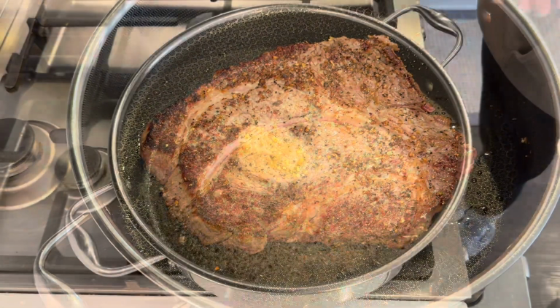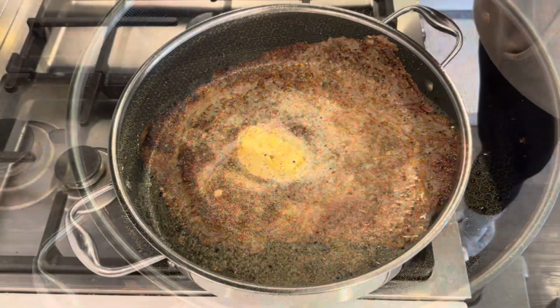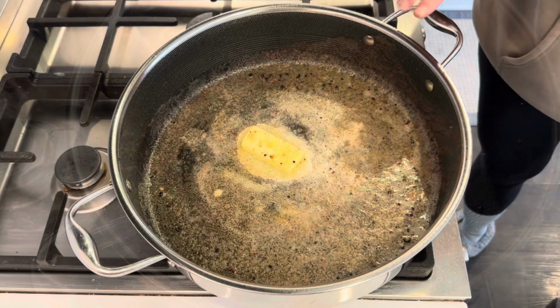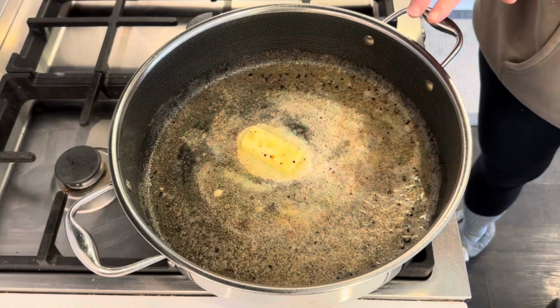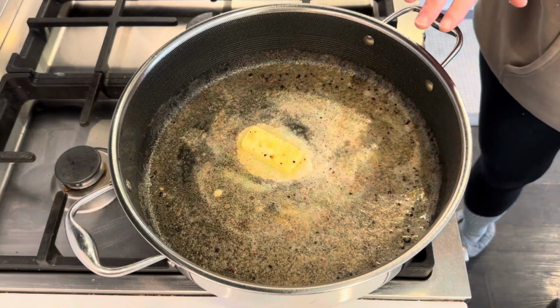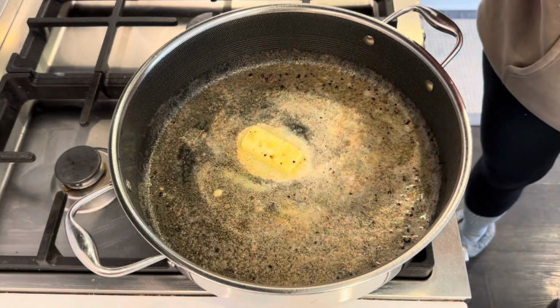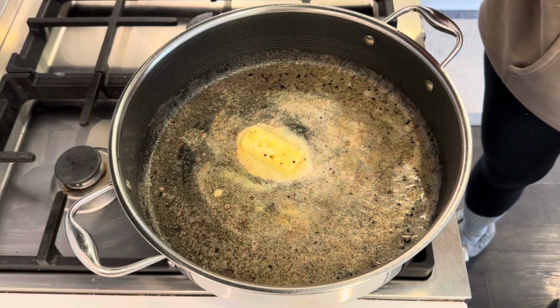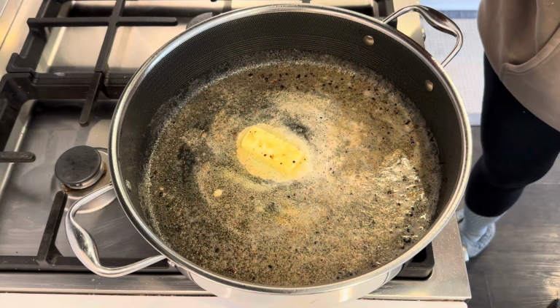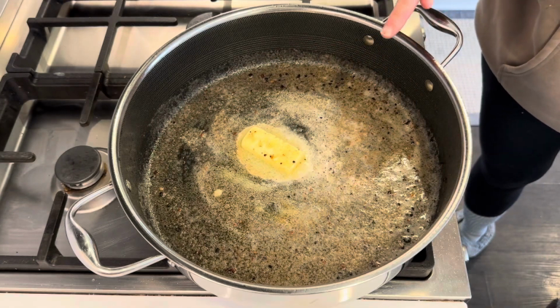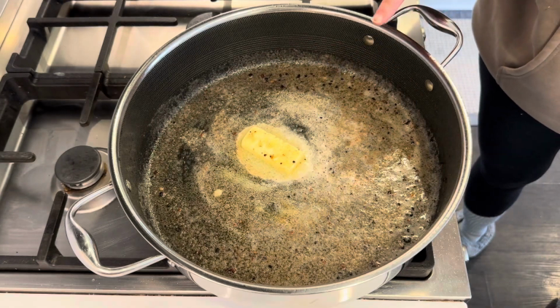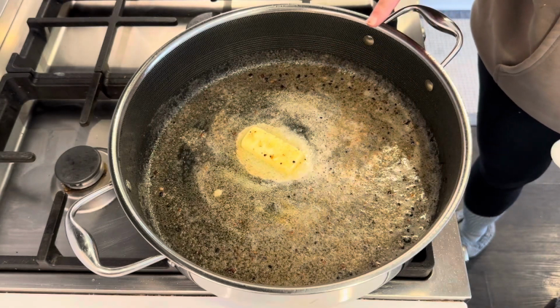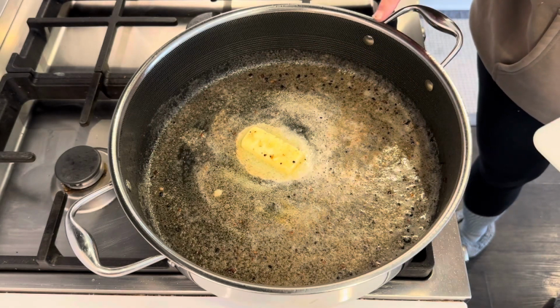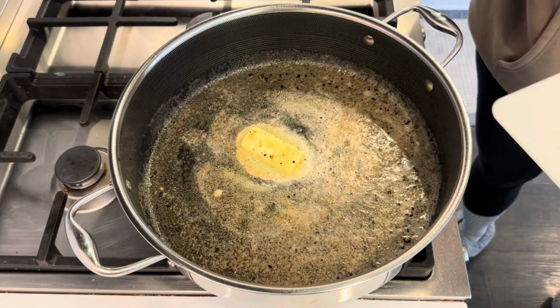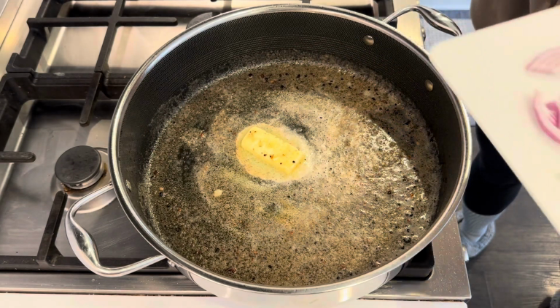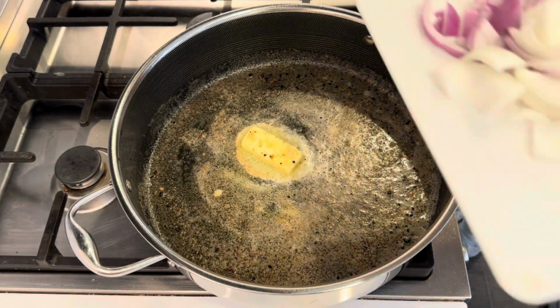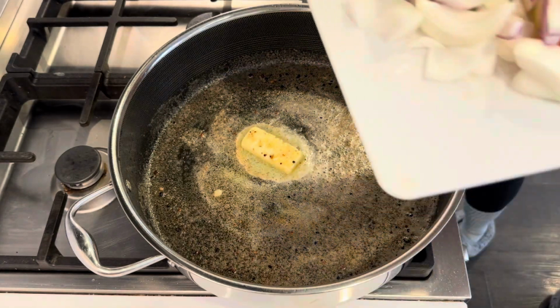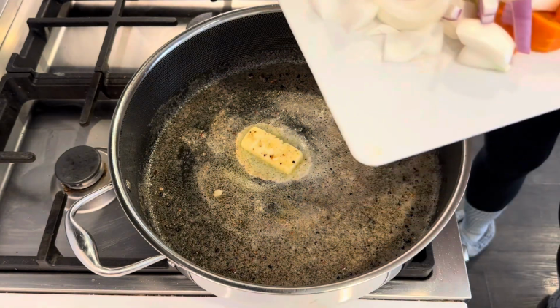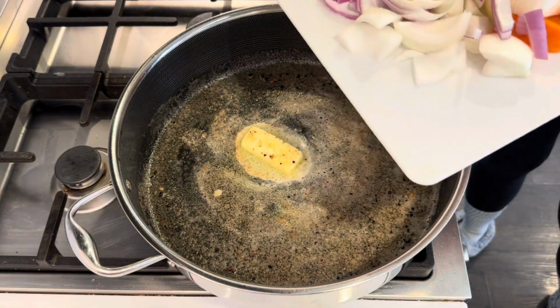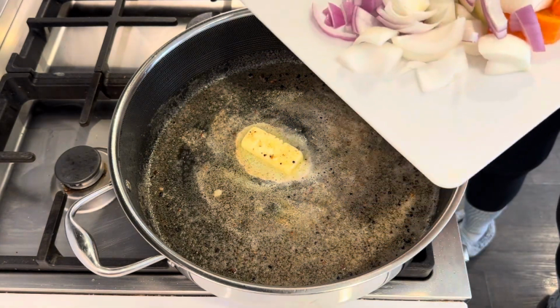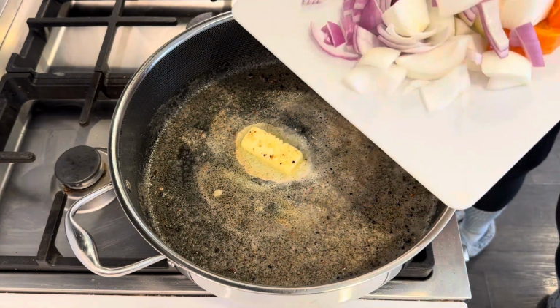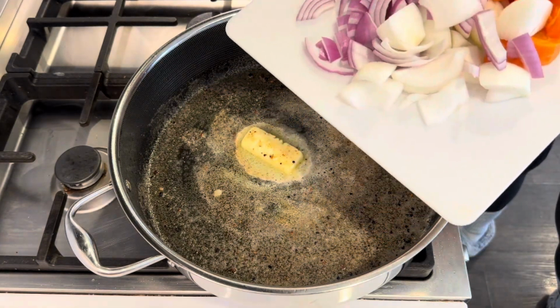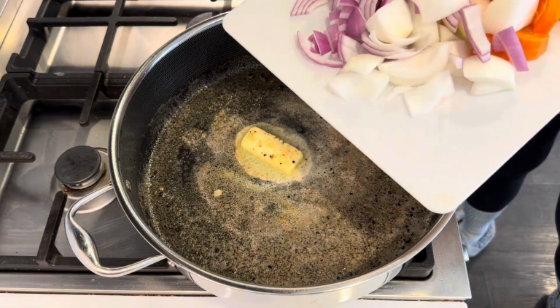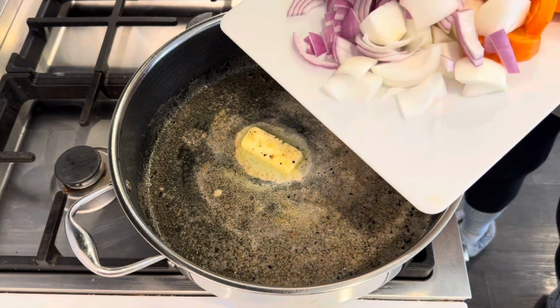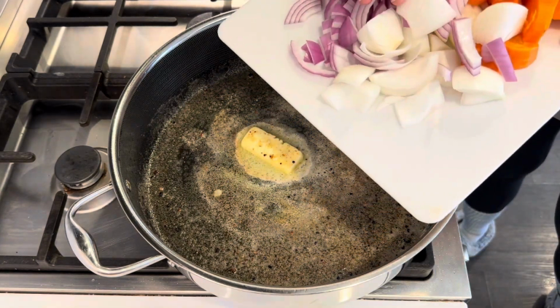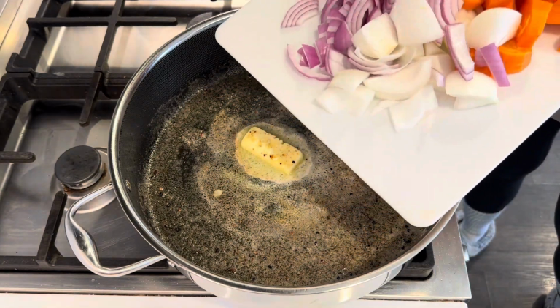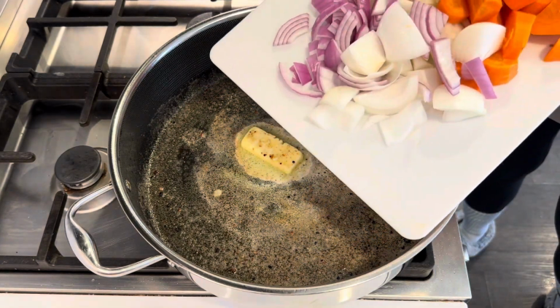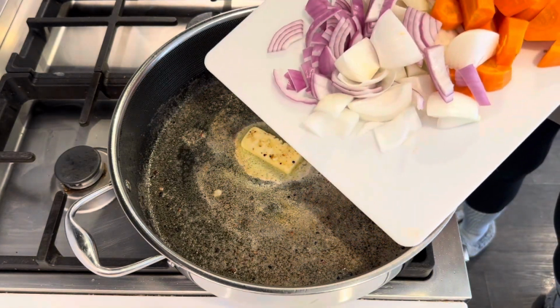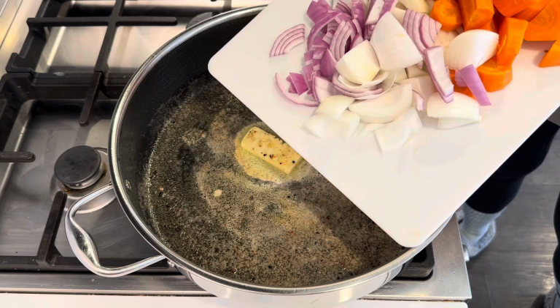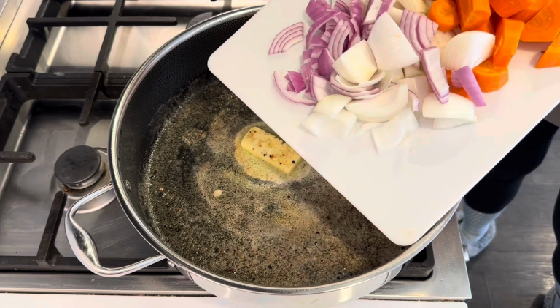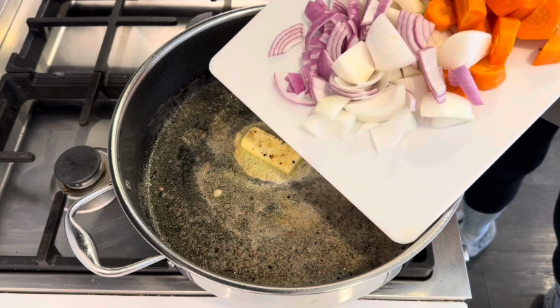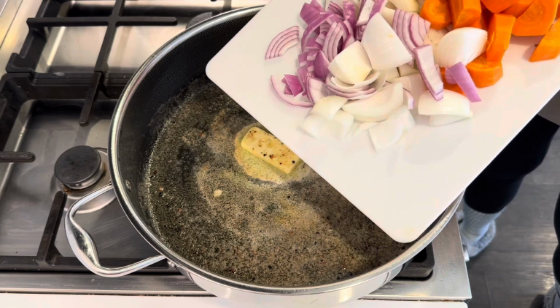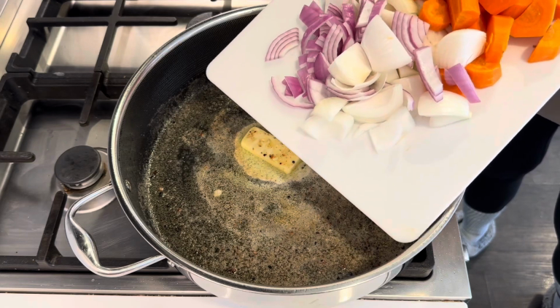After I brown the roast, I added in a half stick of butter. To that, I am adding in a bunch of onions and about 3 cups of carrots.